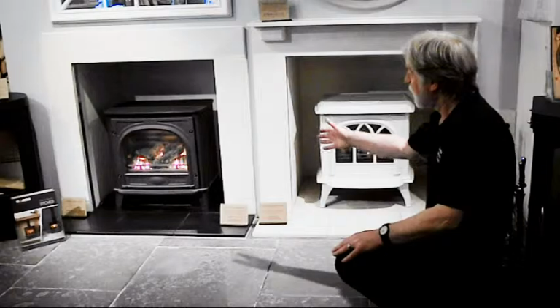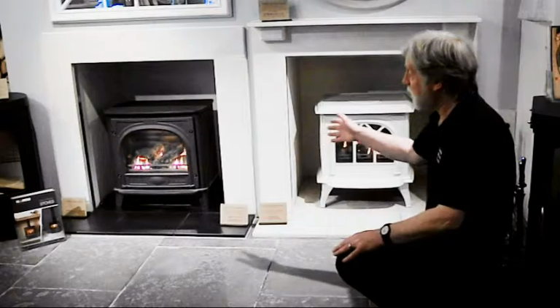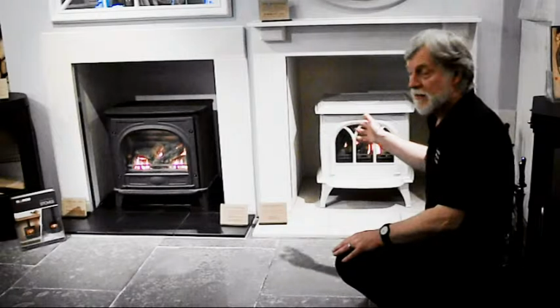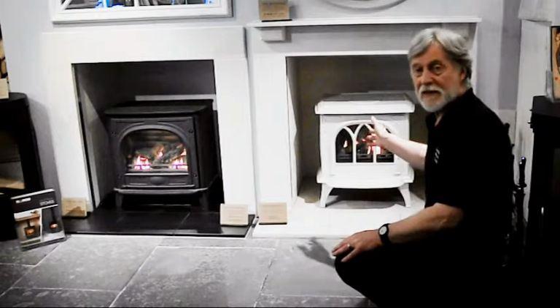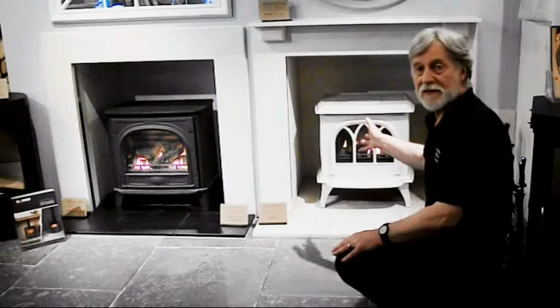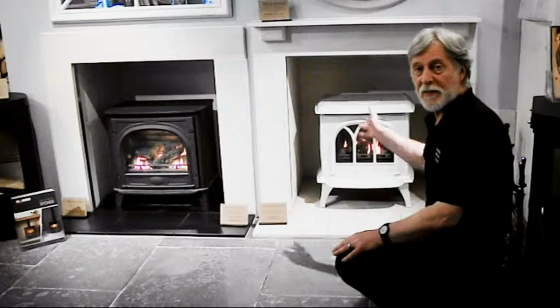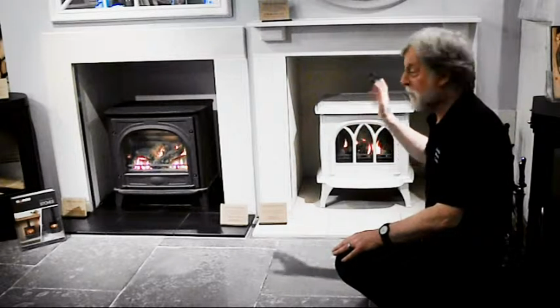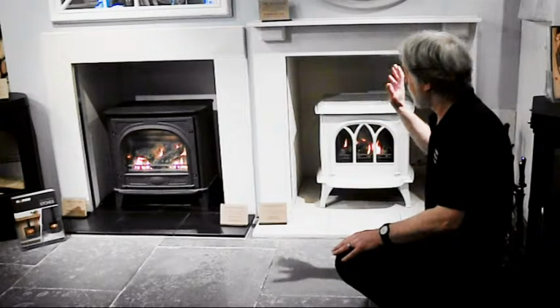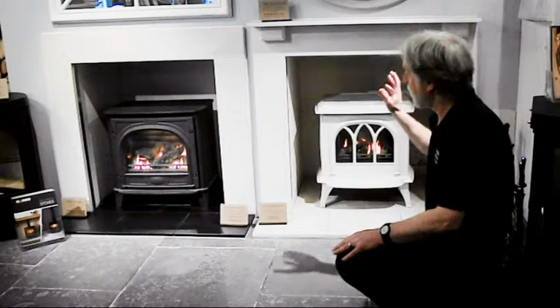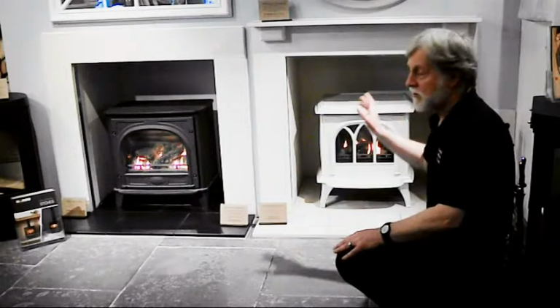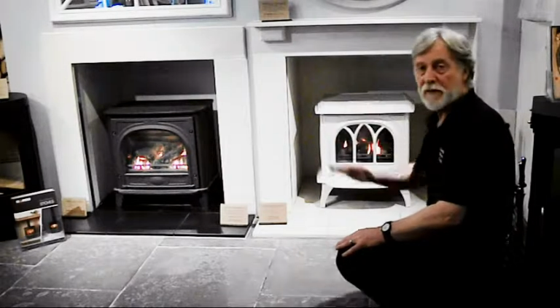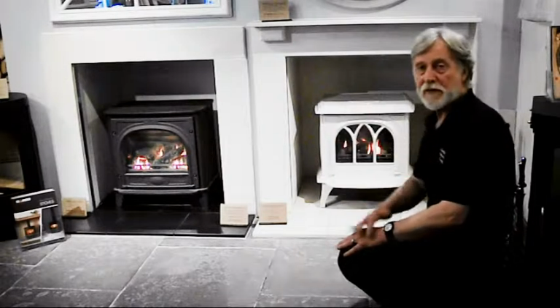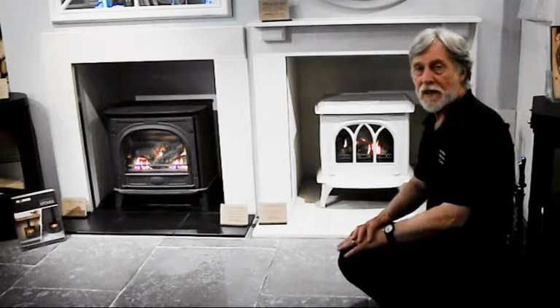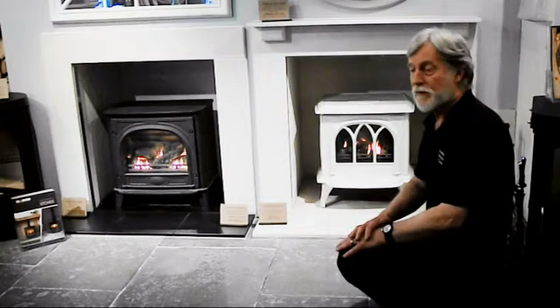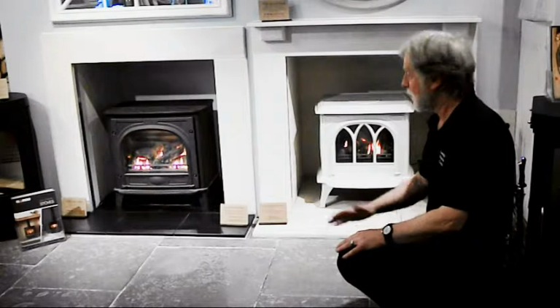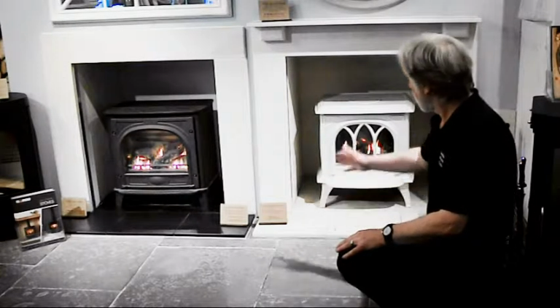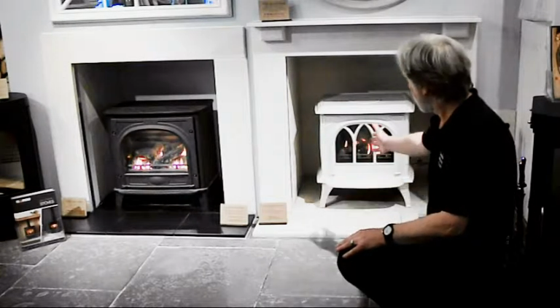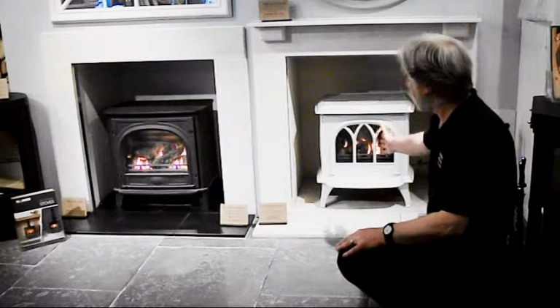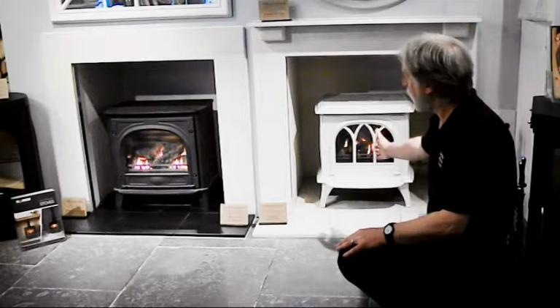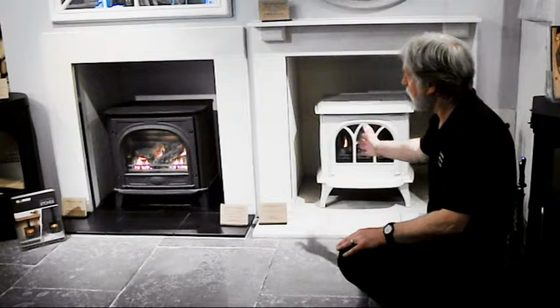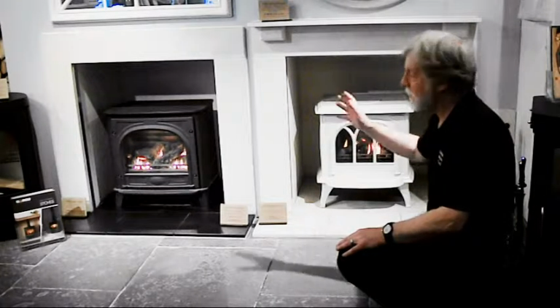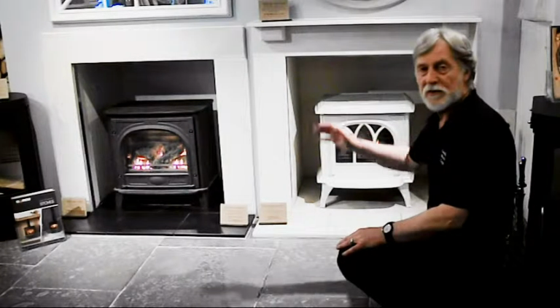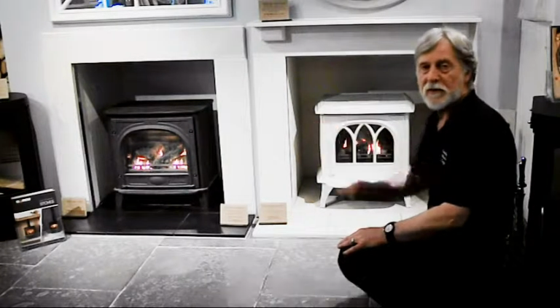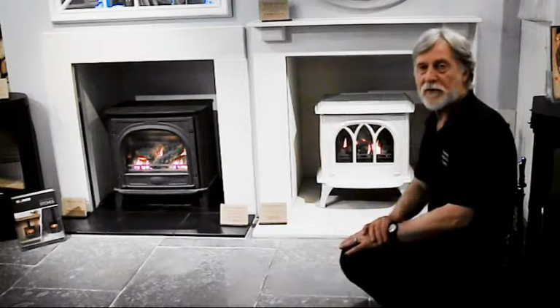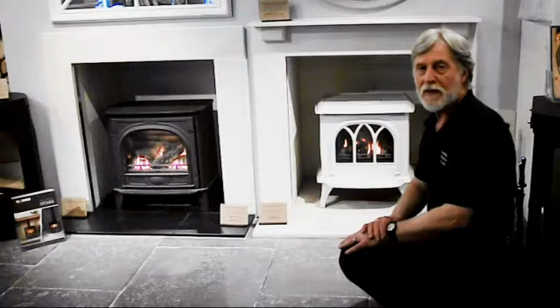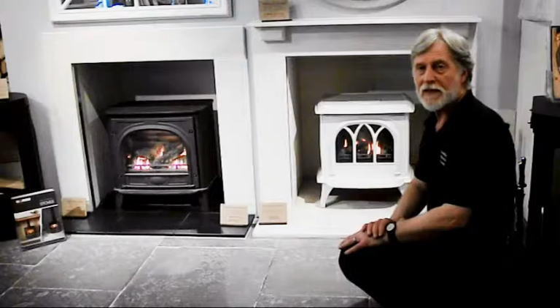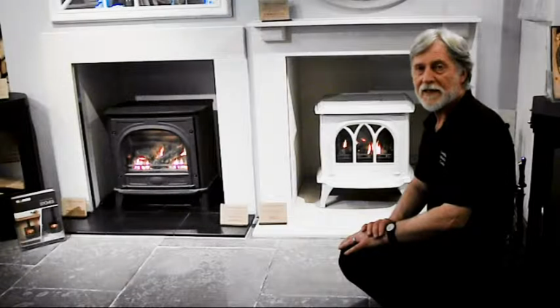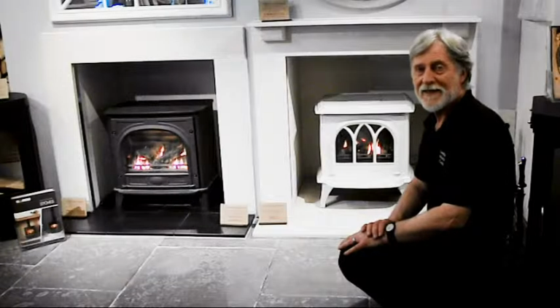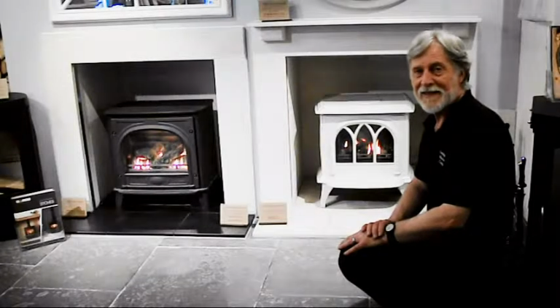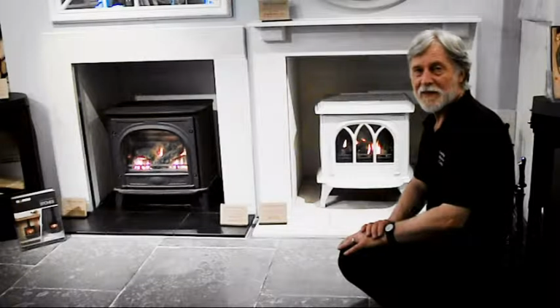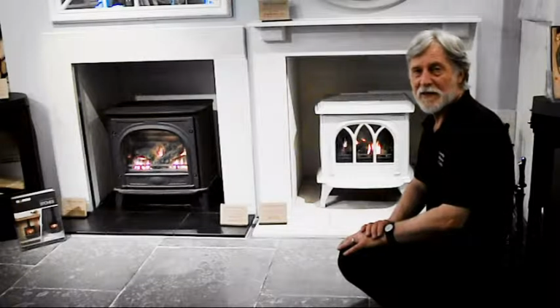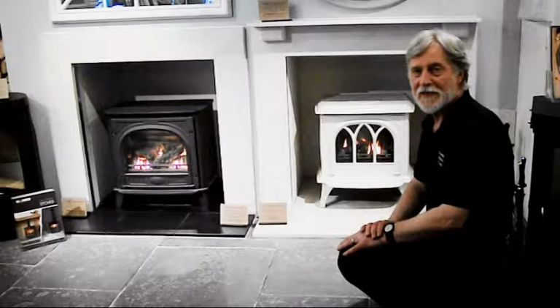Come and see us here at Sand Pits and look at some of these stoves, look at the effects and talk it through with us here. Thank you very much.